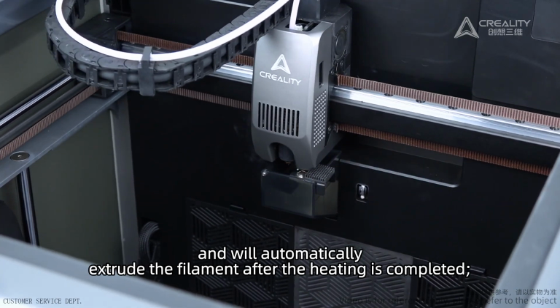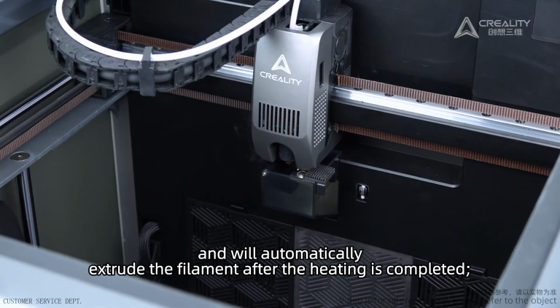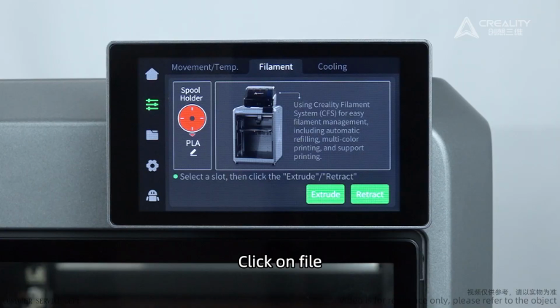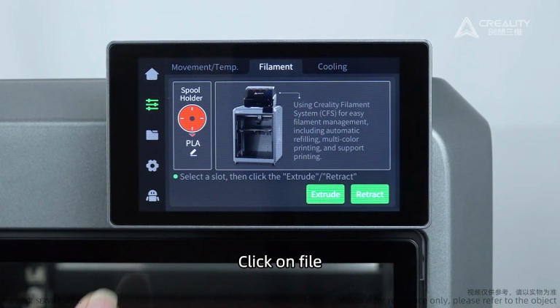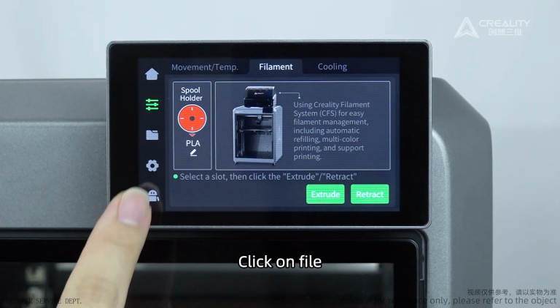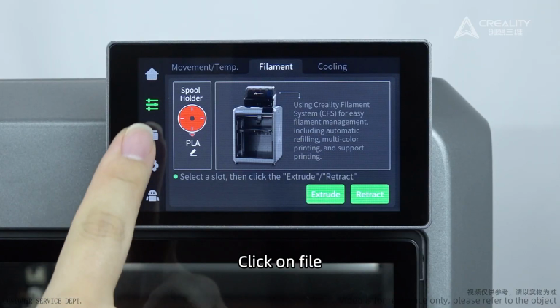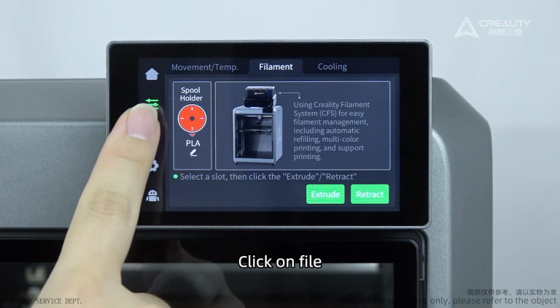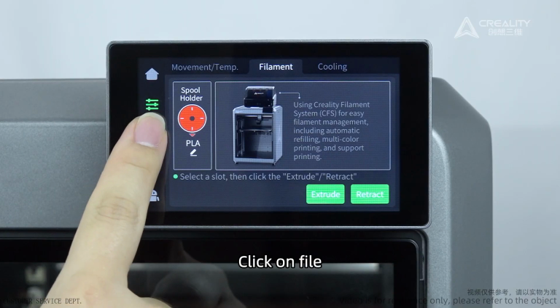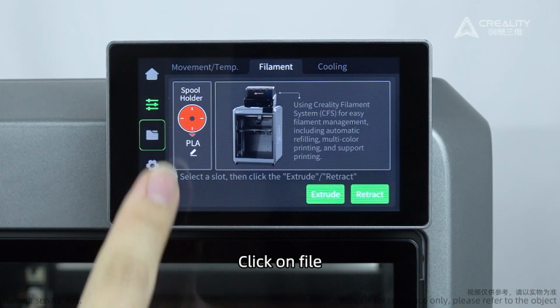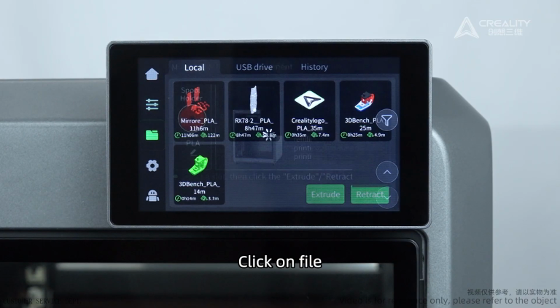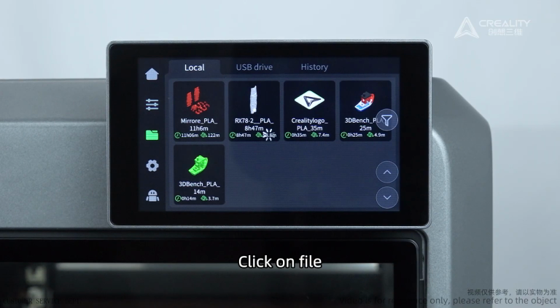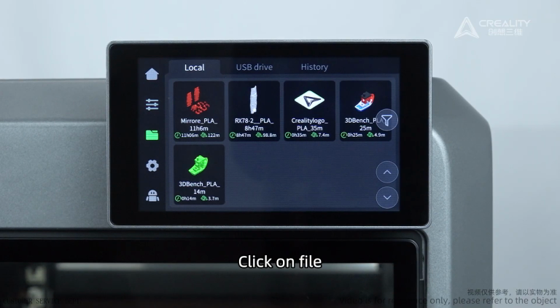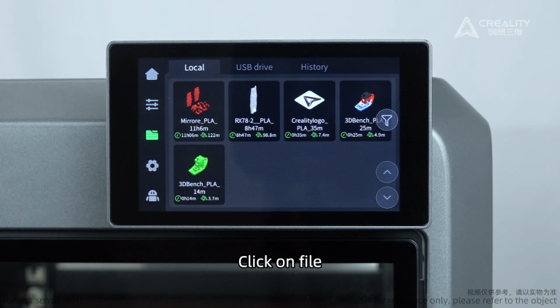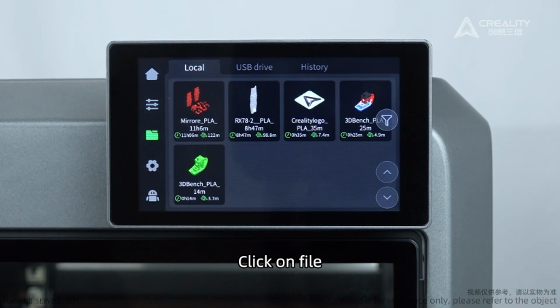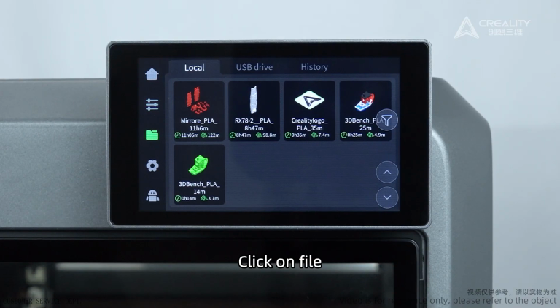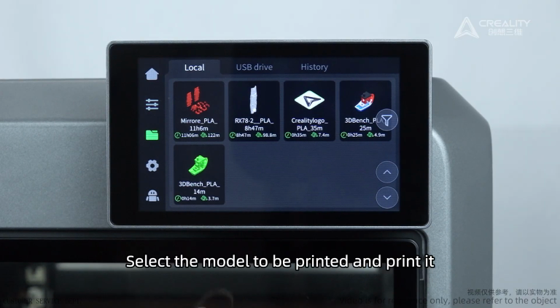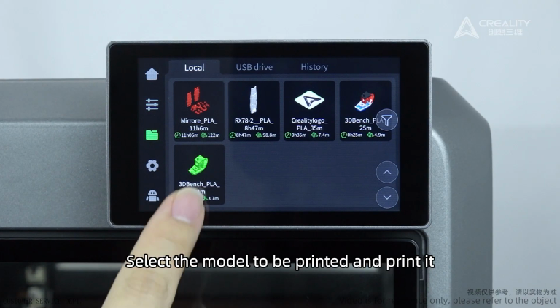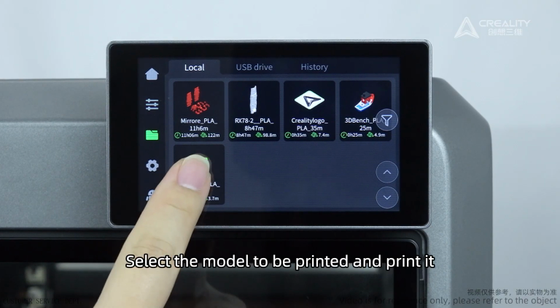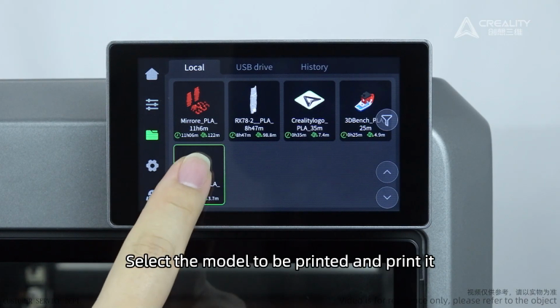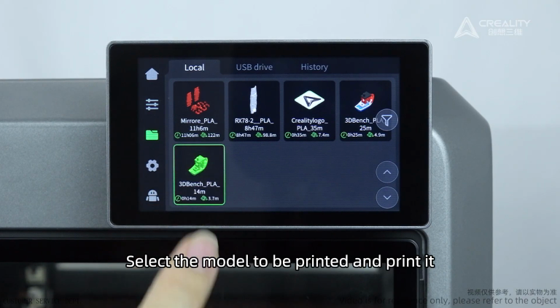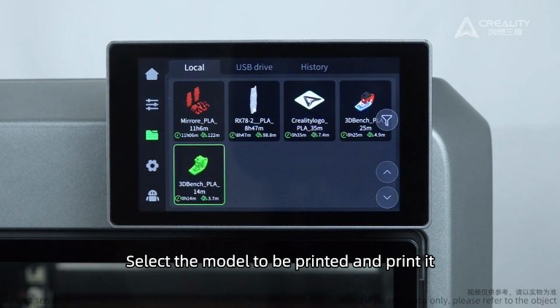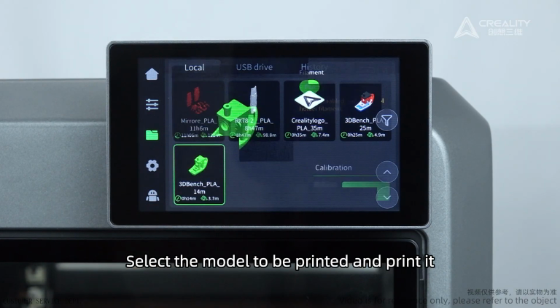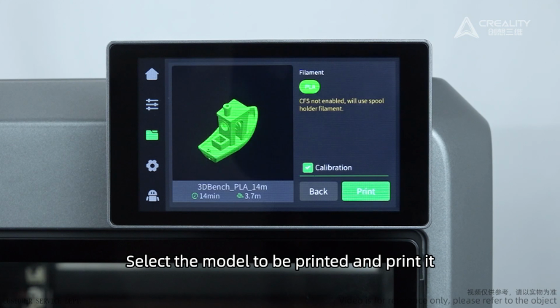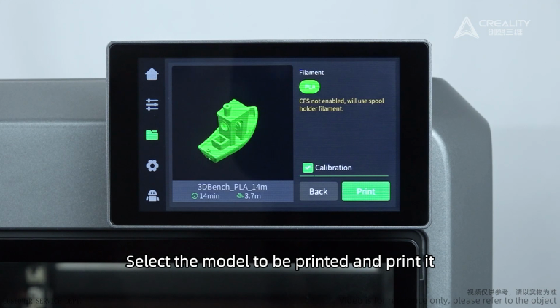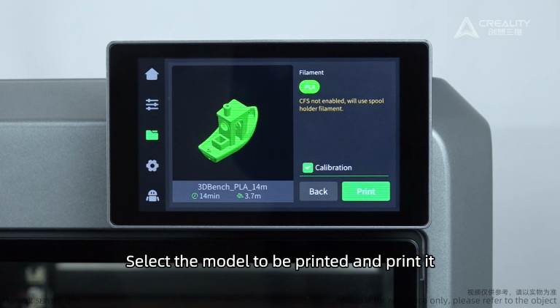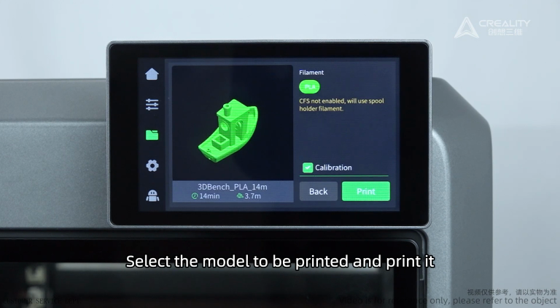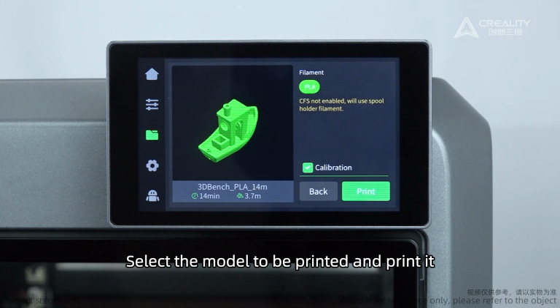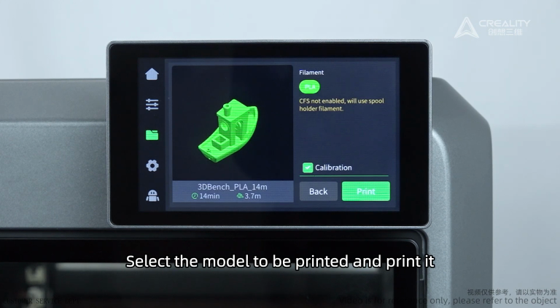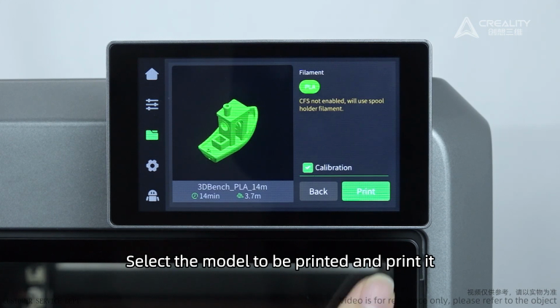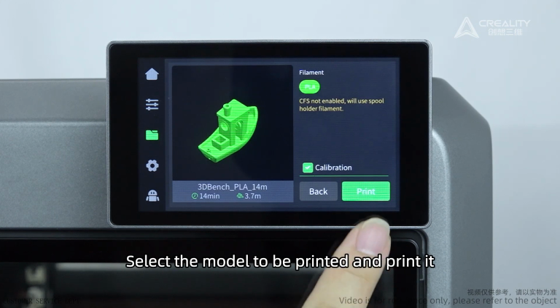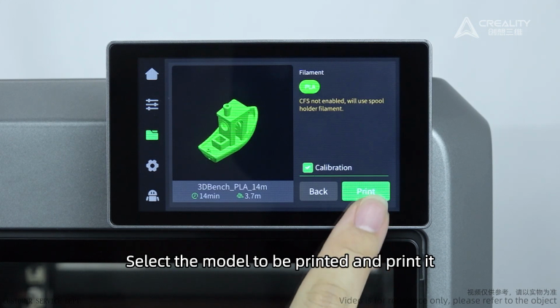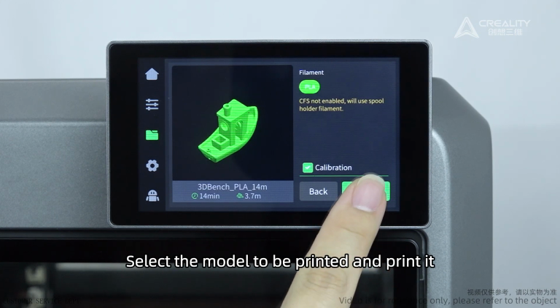Click on File. Select the model to be printed and print.